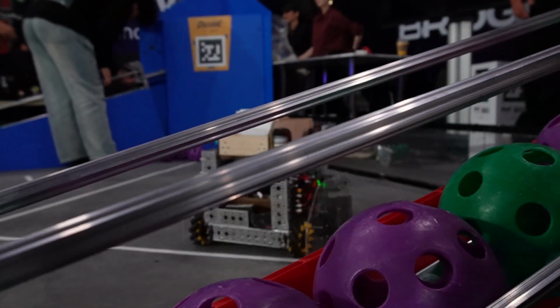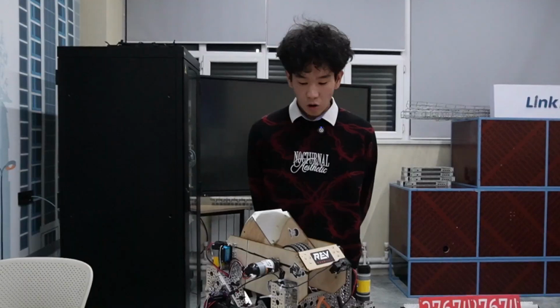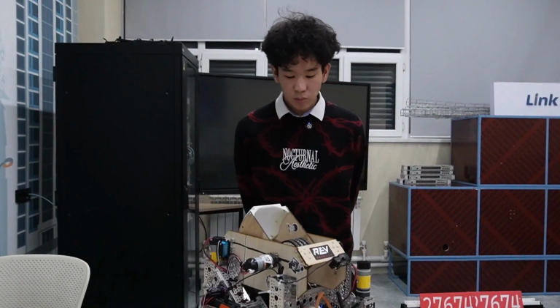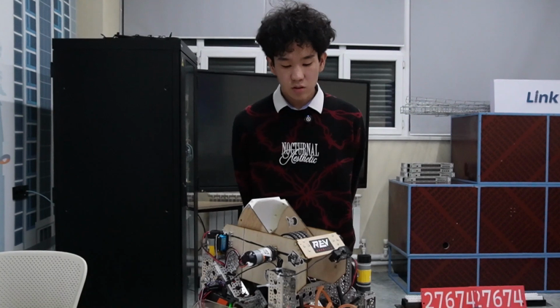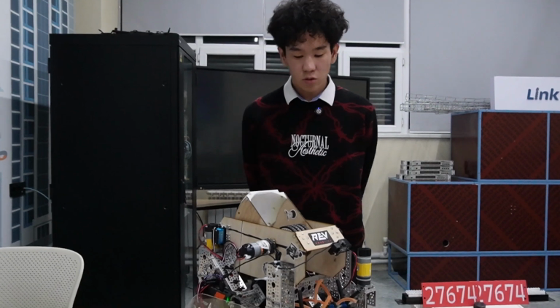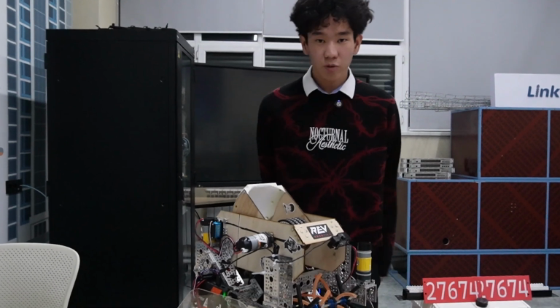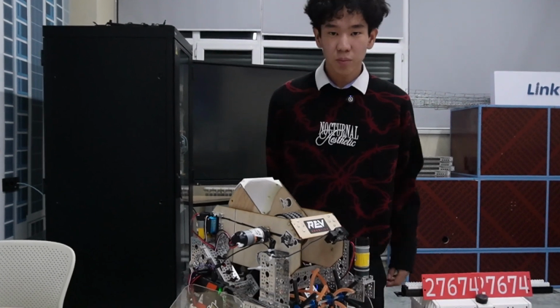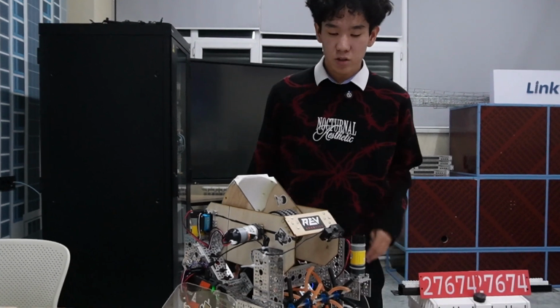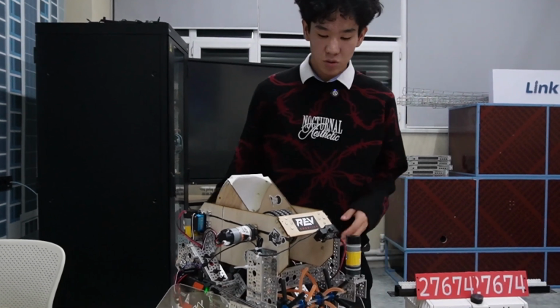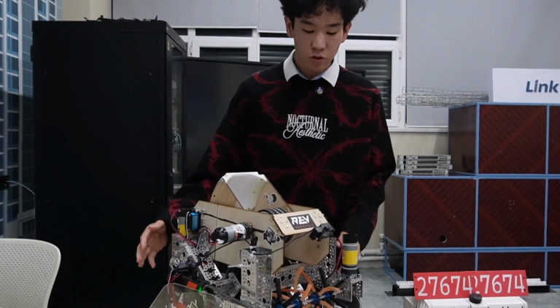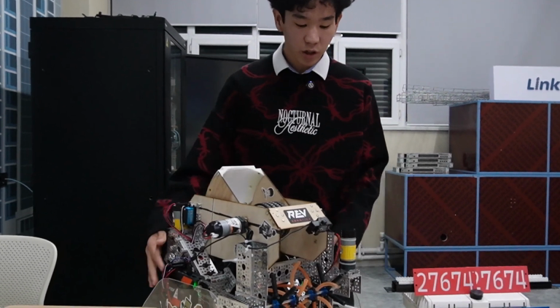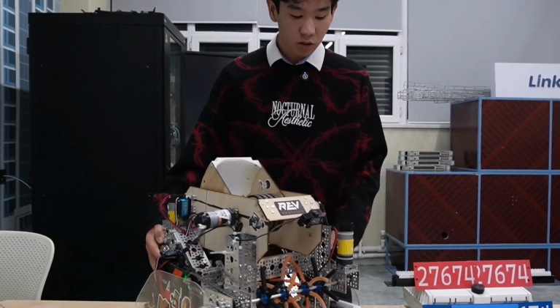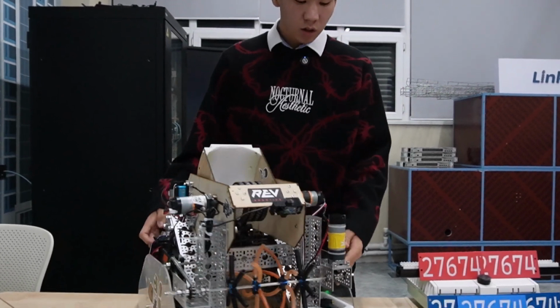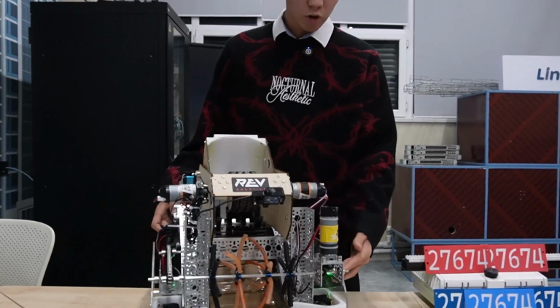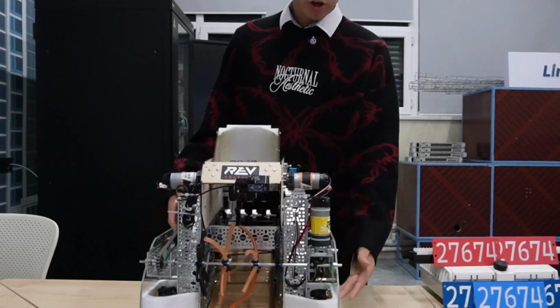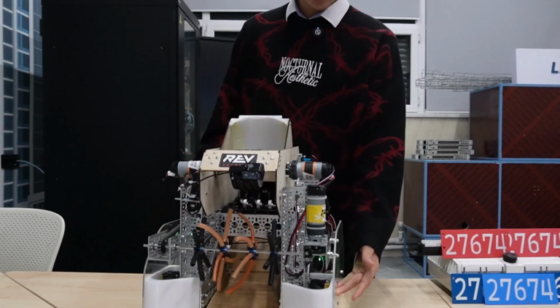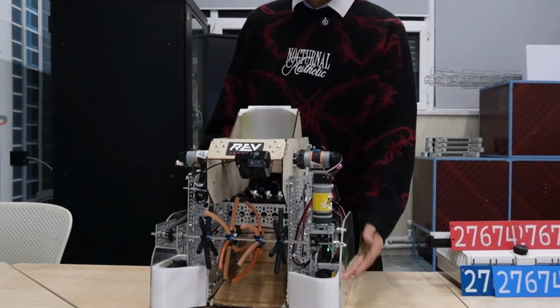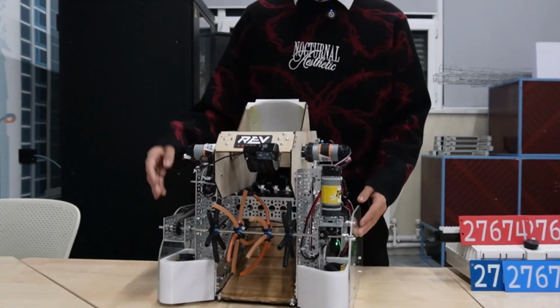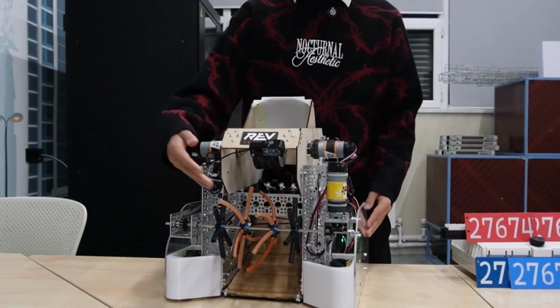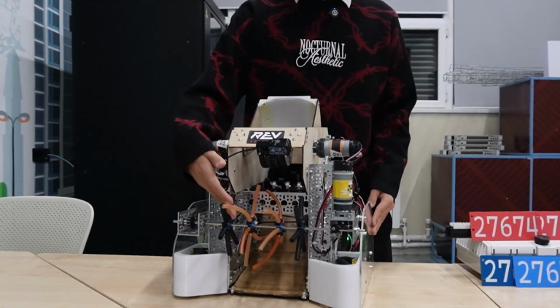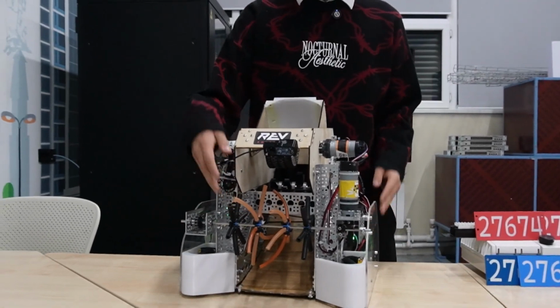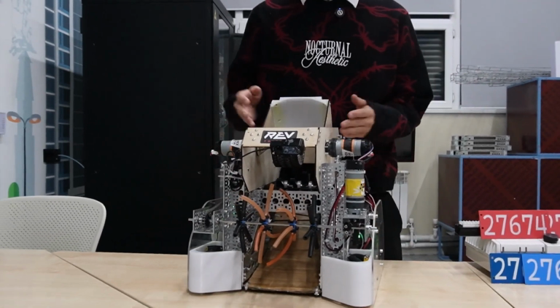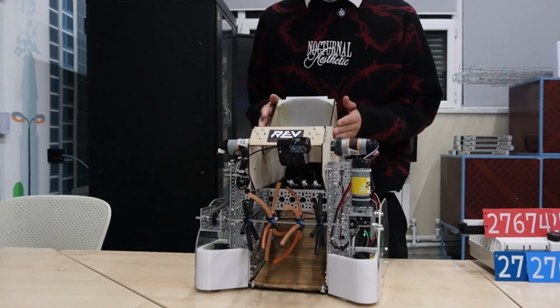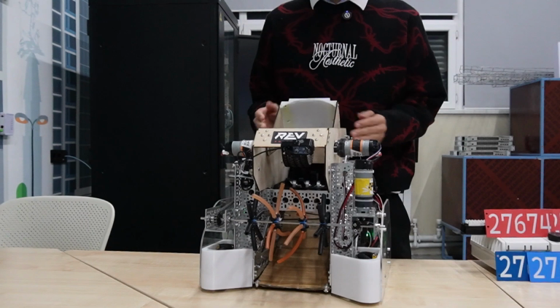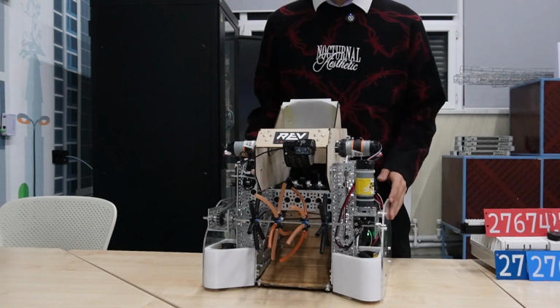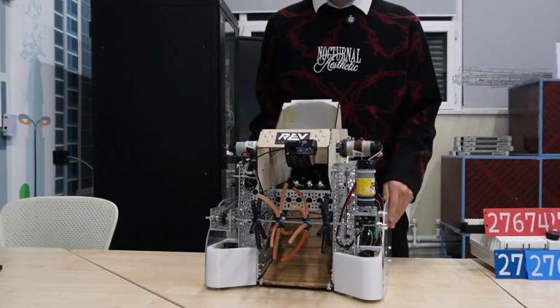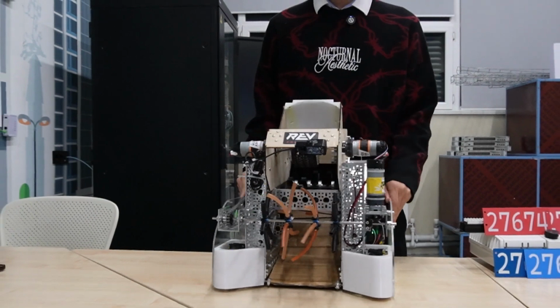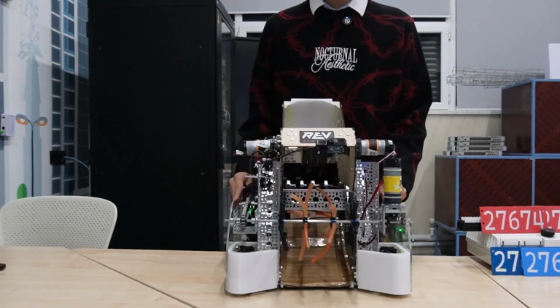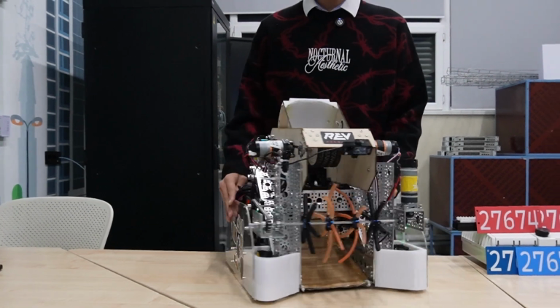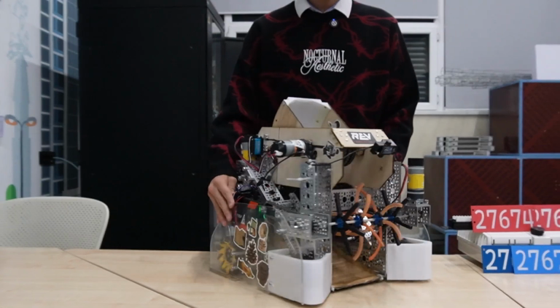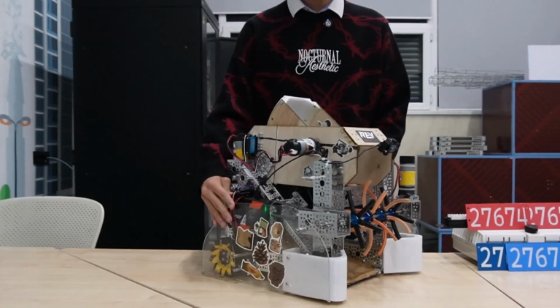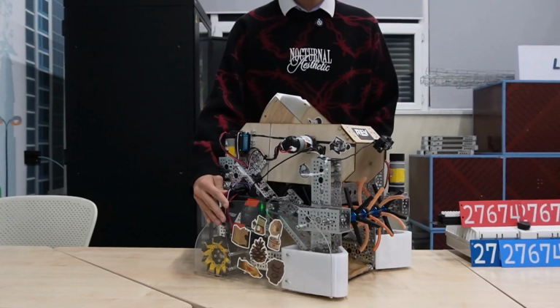Our robot consists of five main mechanisms: our drive train, intake, shooter, localization system, and the controlling system.